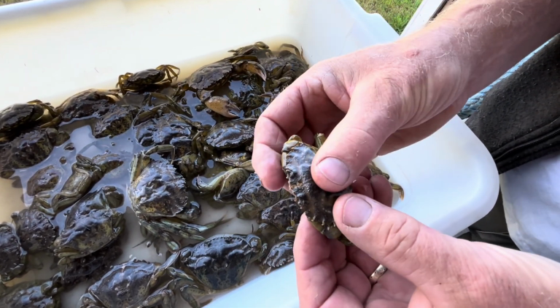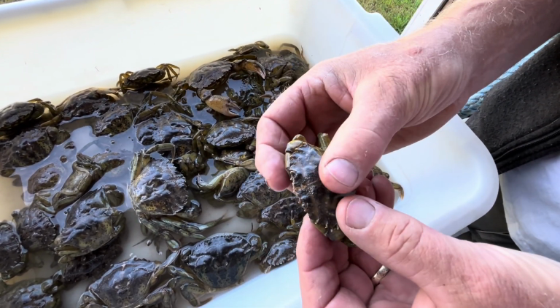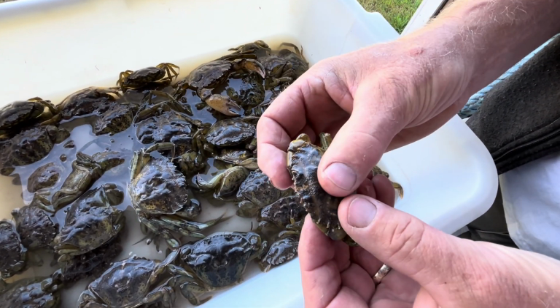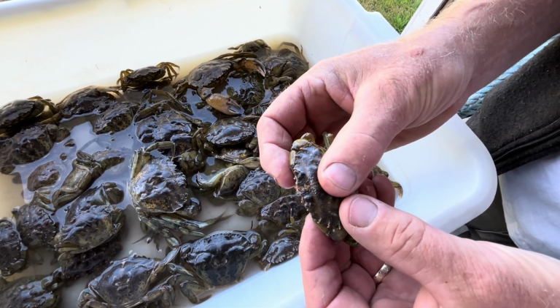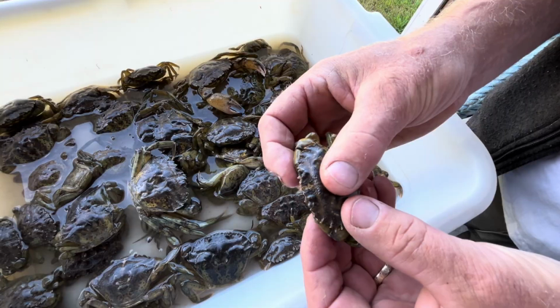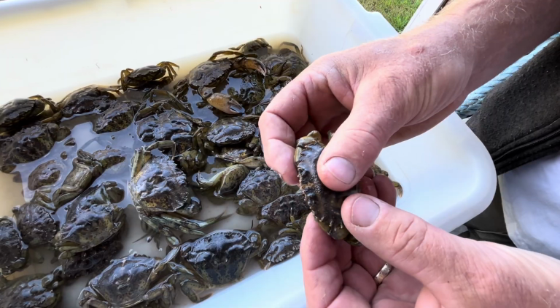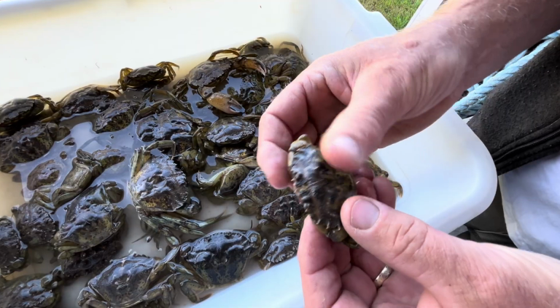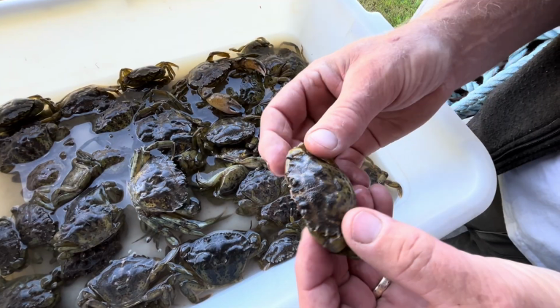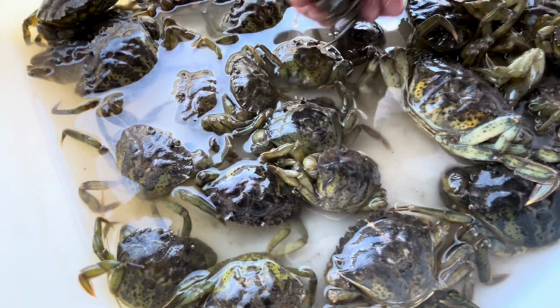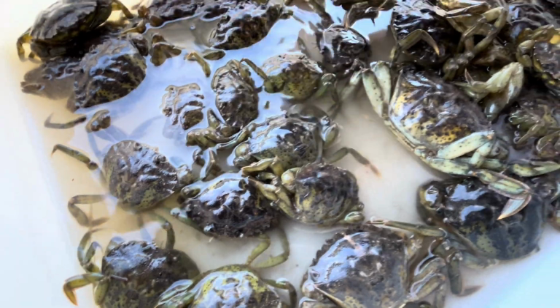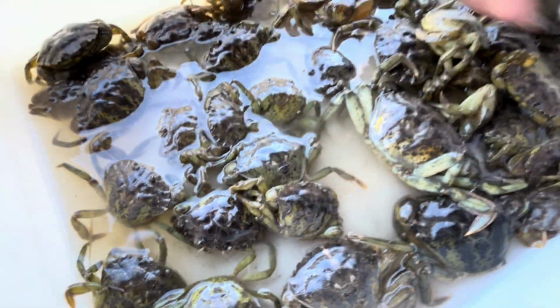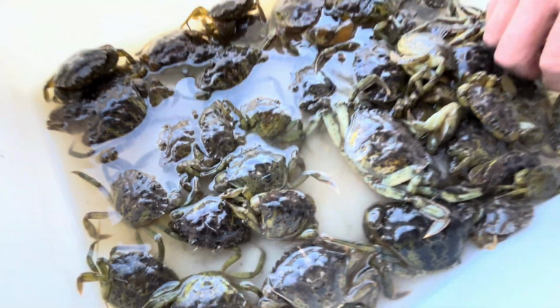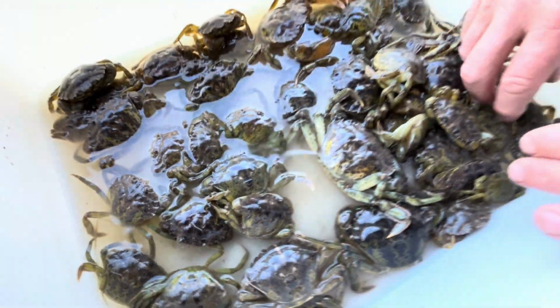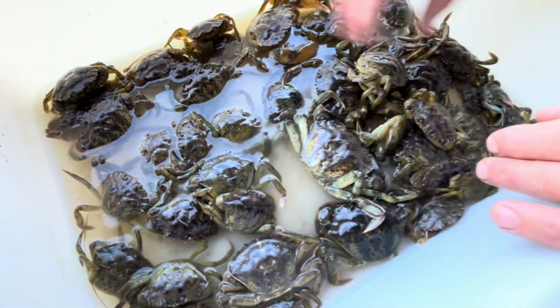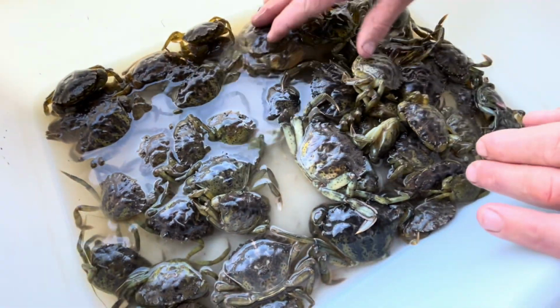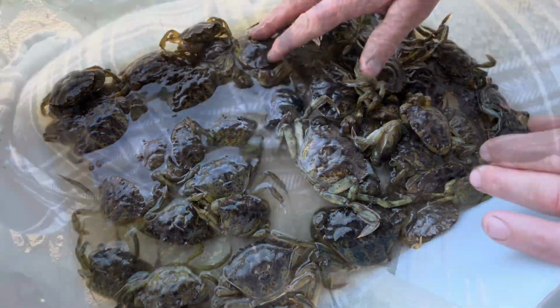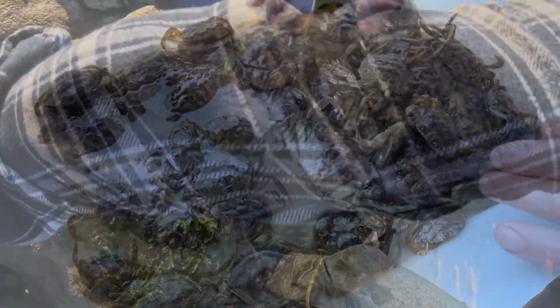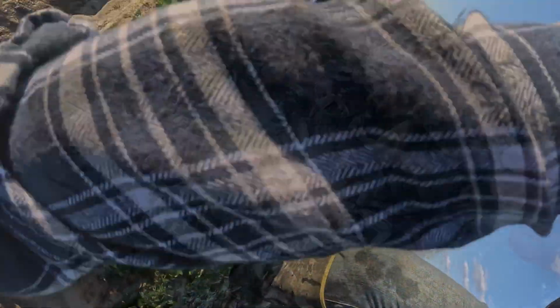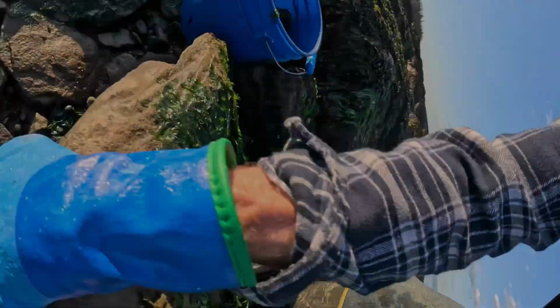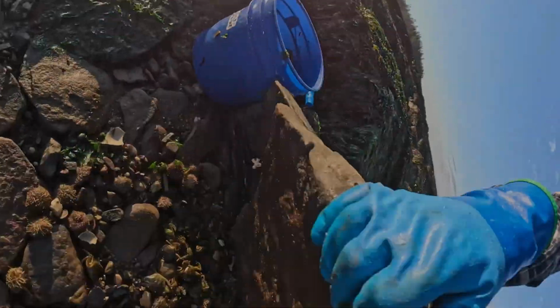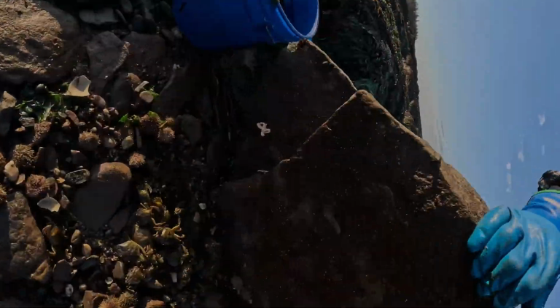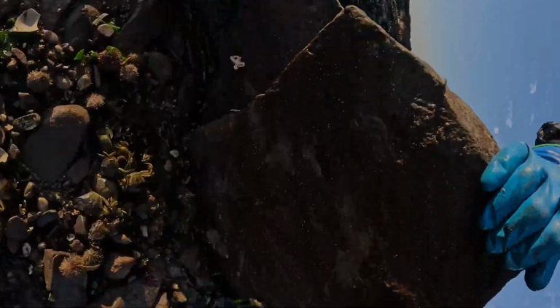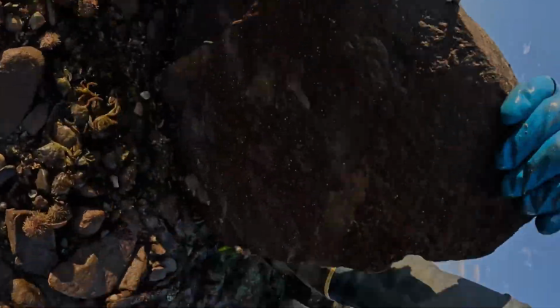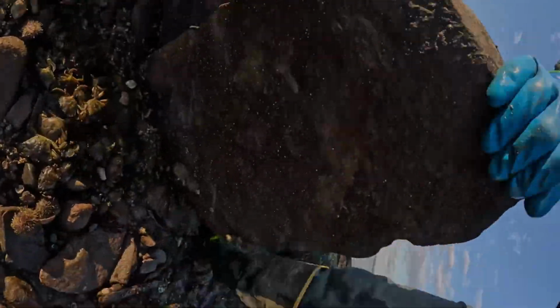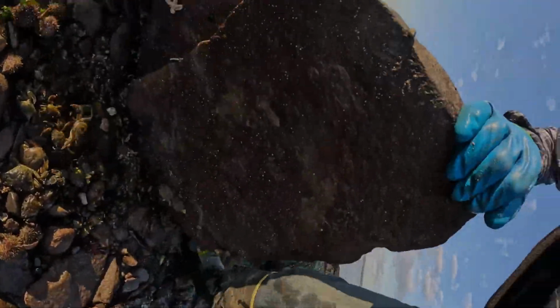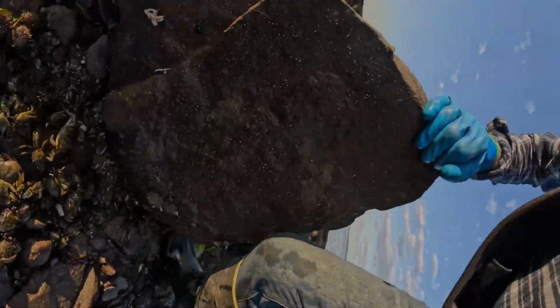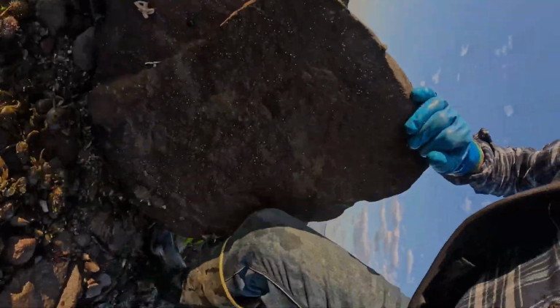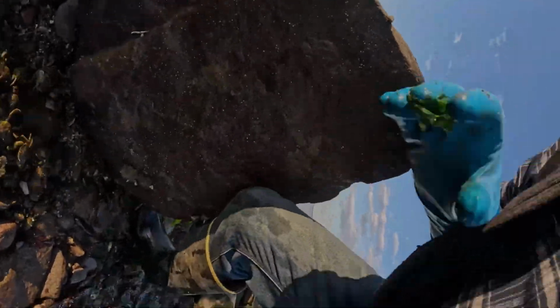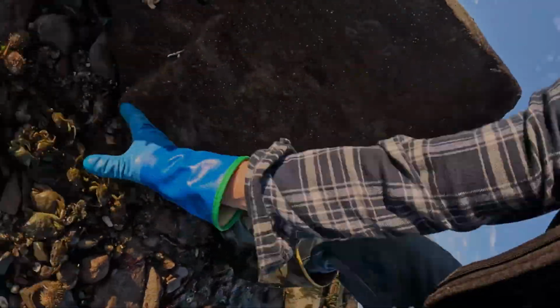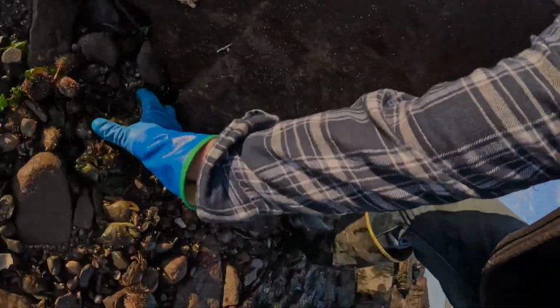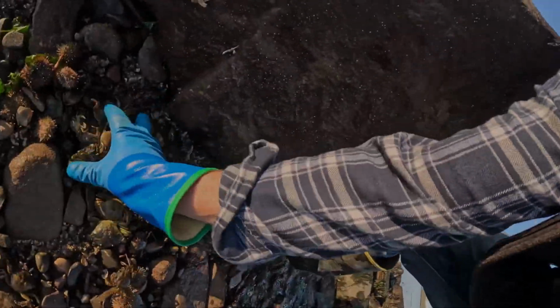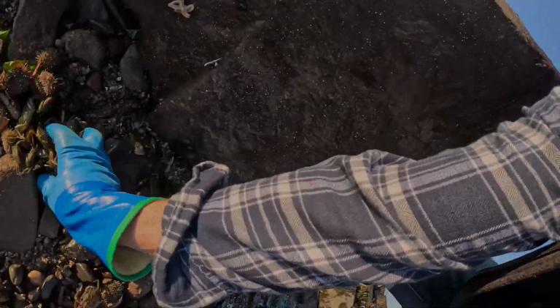Squish, squish, squish! They are an invasive species. They're all up and down the coast, especially in the estuaries.